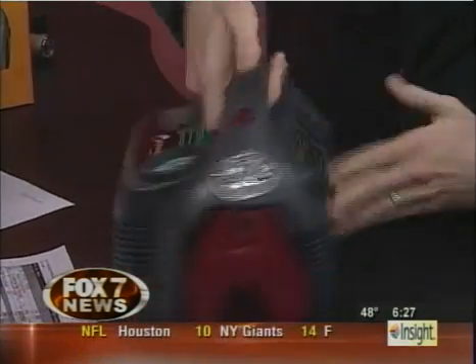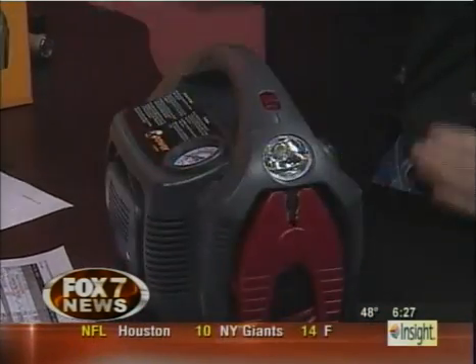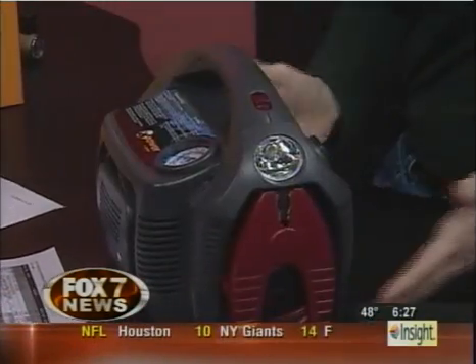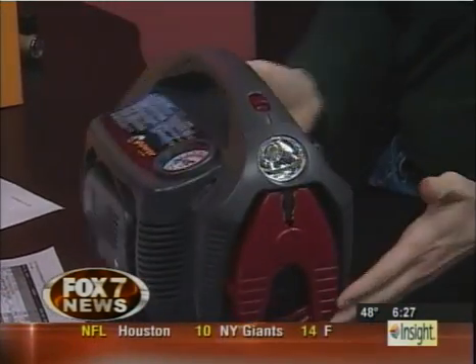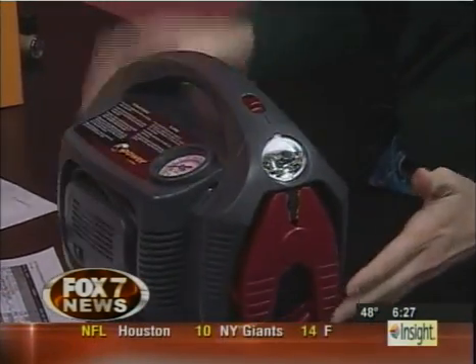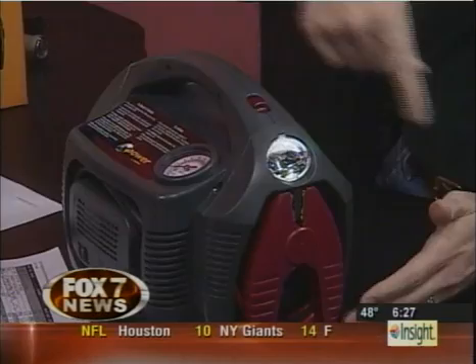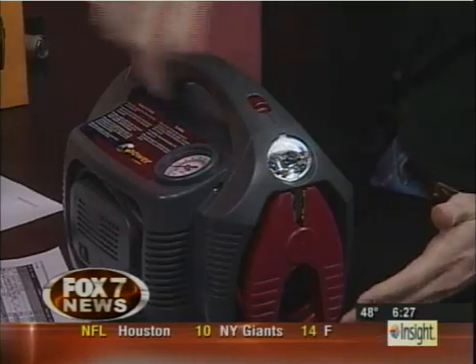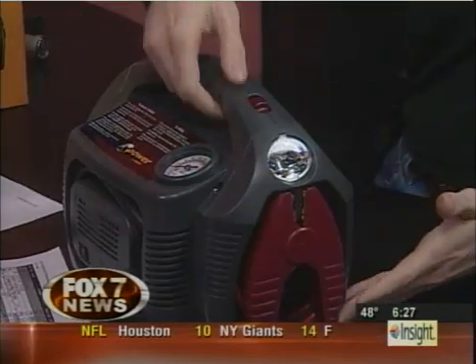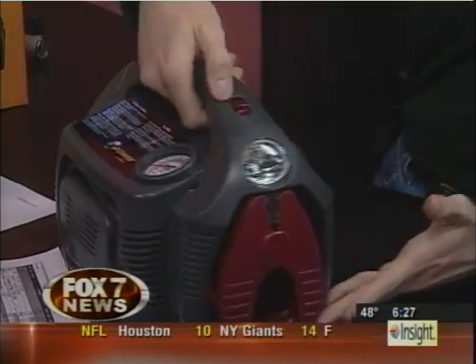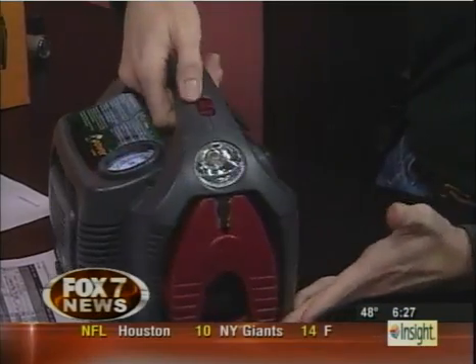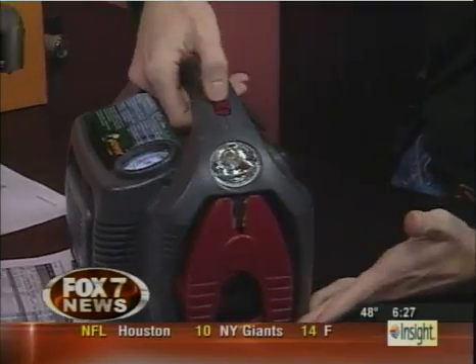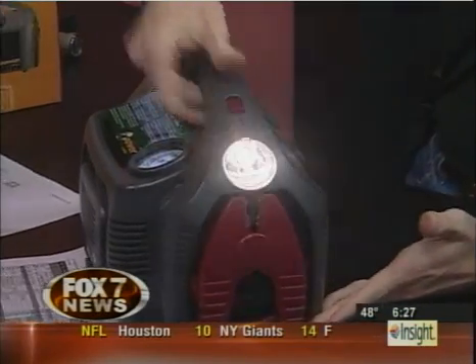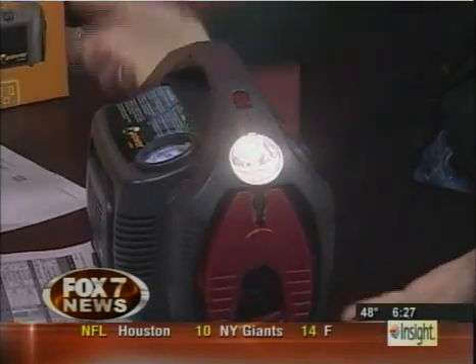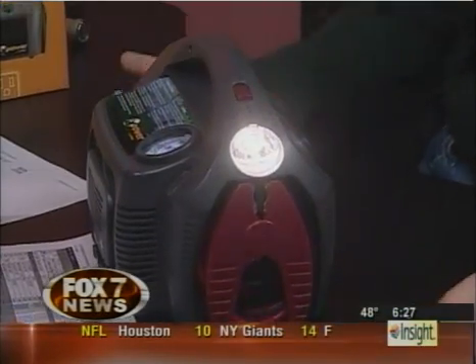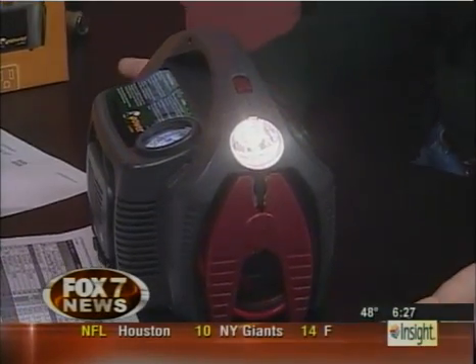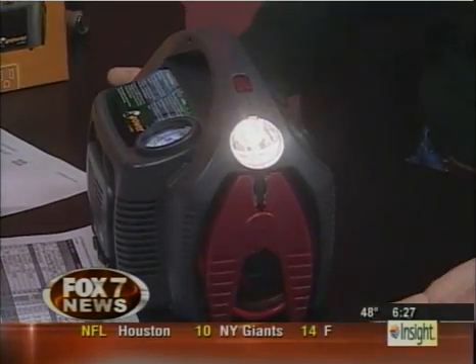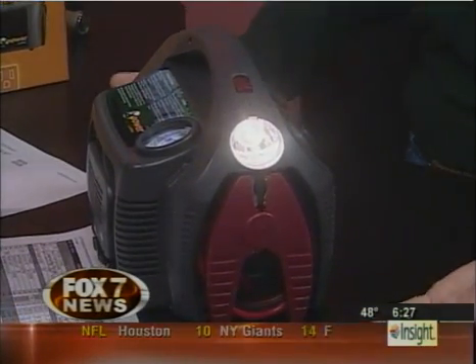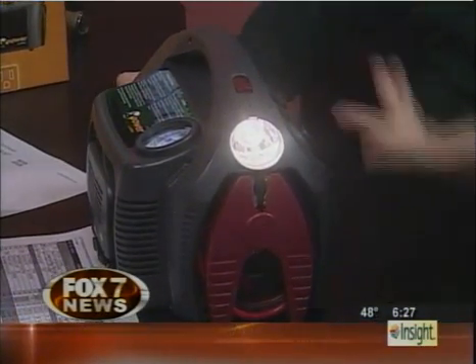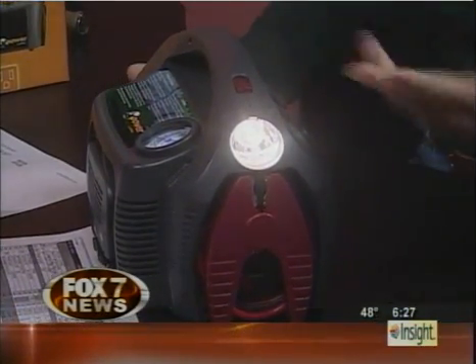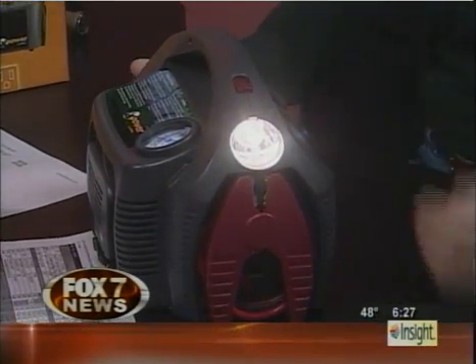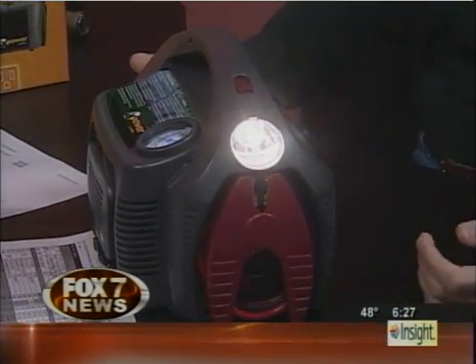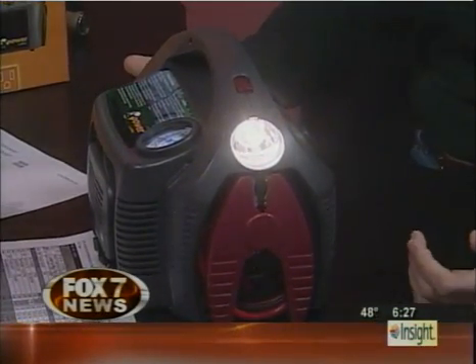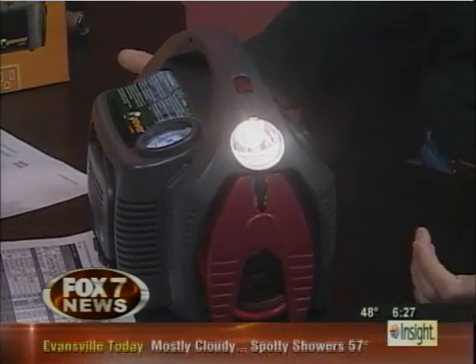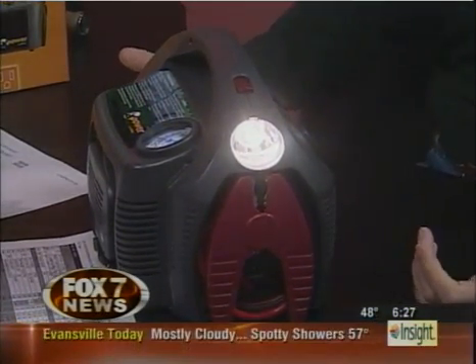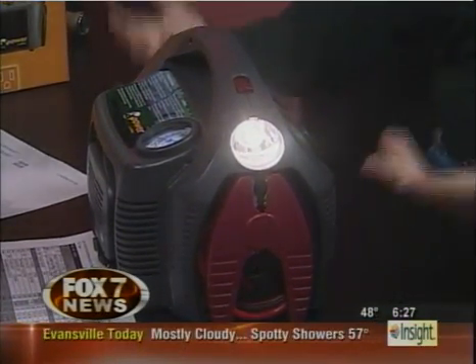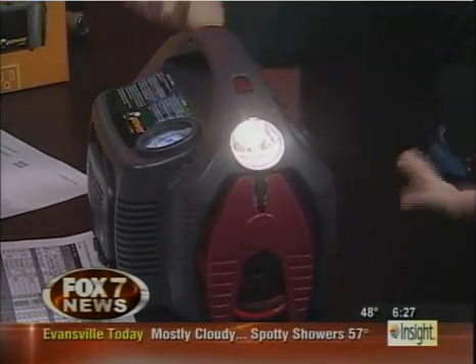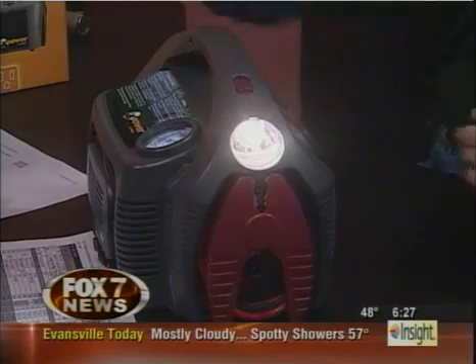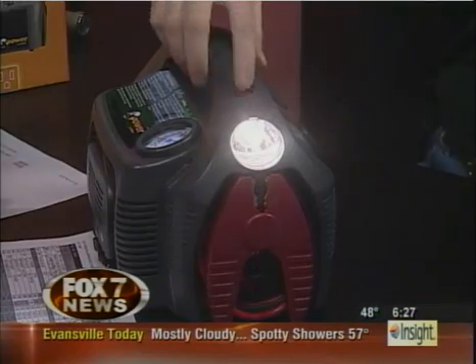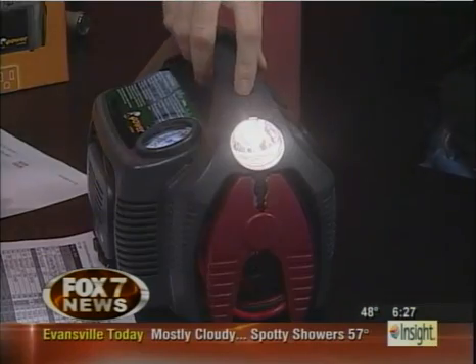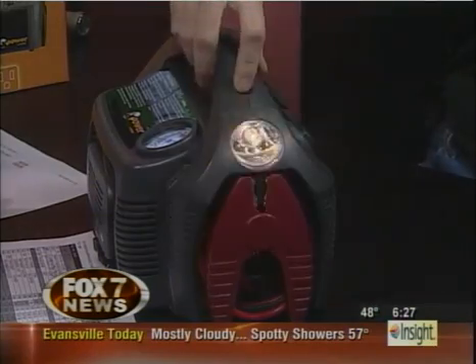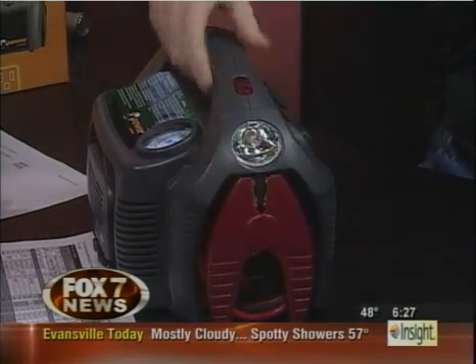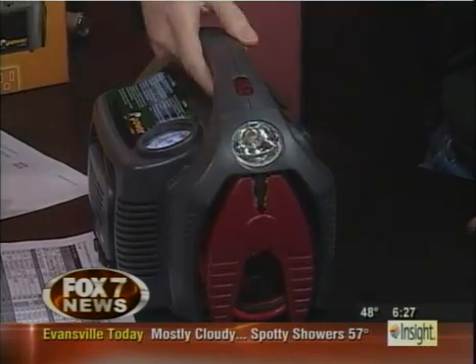The first thing that you'll notice — and we'll go right around real quick — we have a light. So if you need a light, this thing will stay on for about 12 hours. You've got a light in case of emergency.